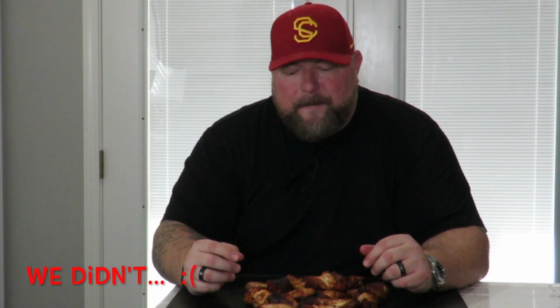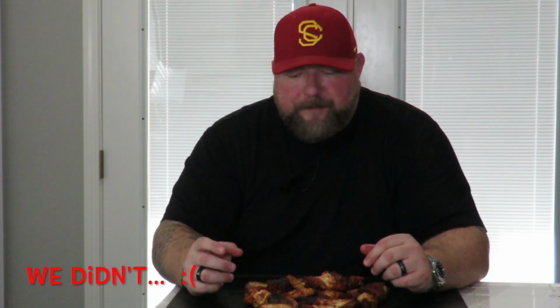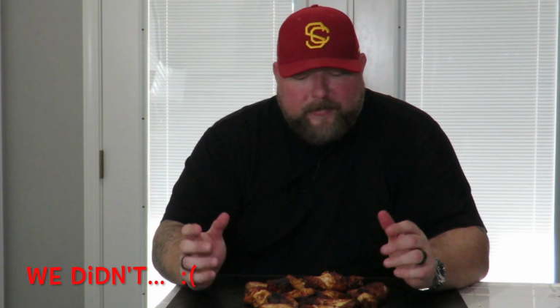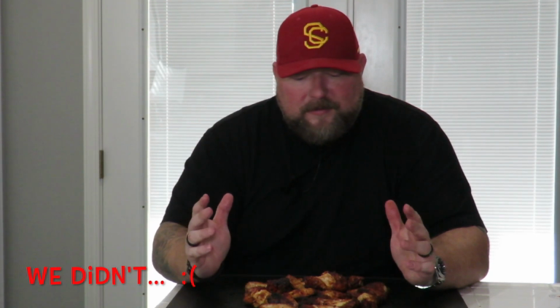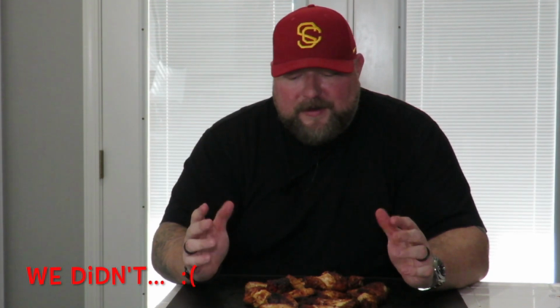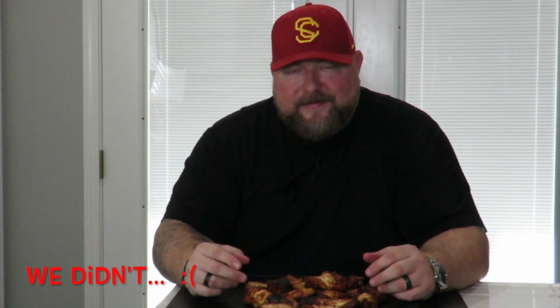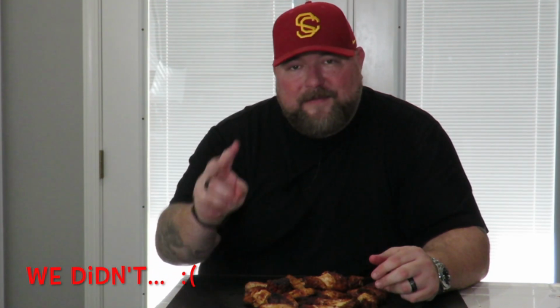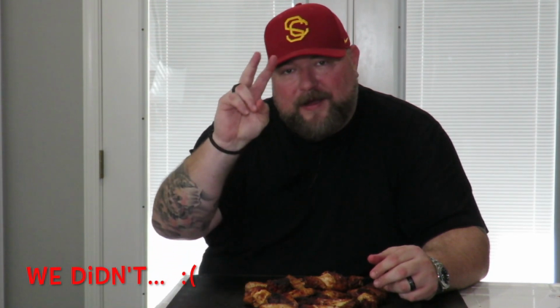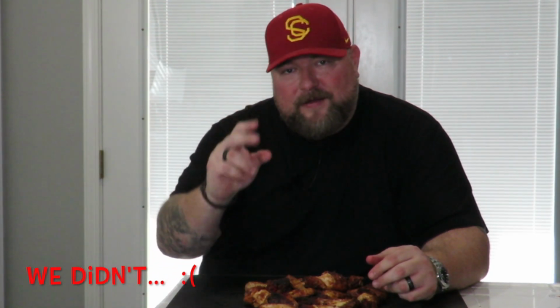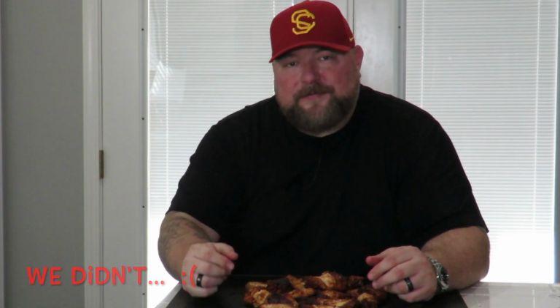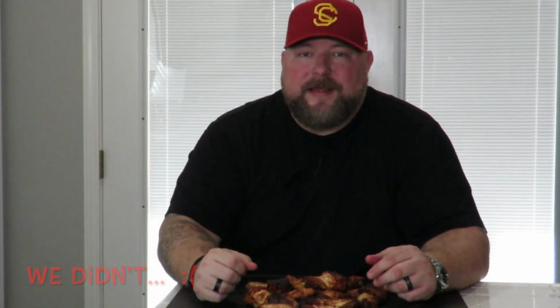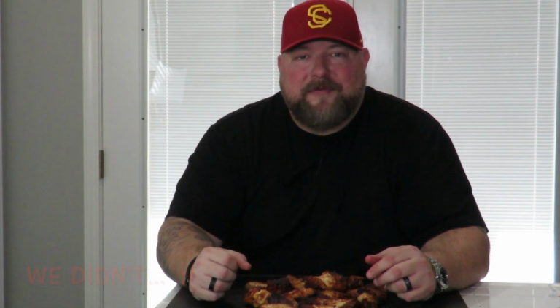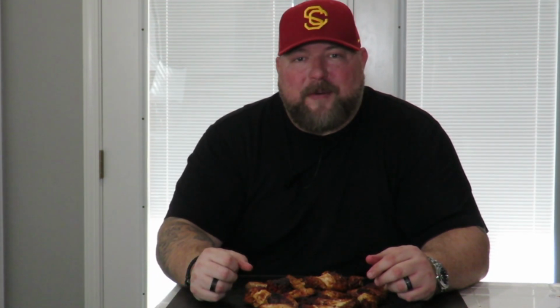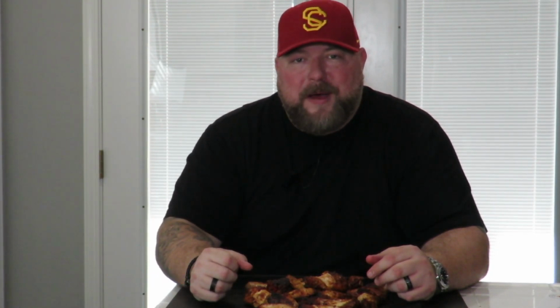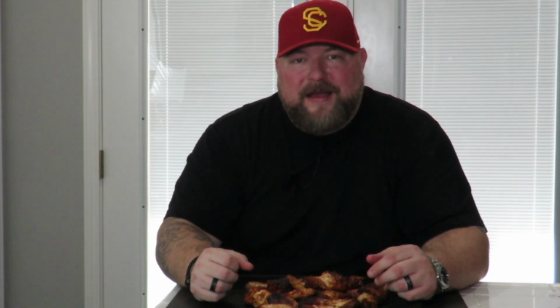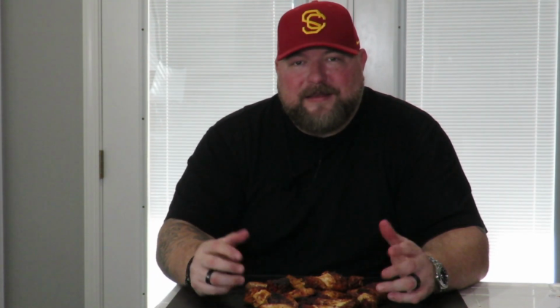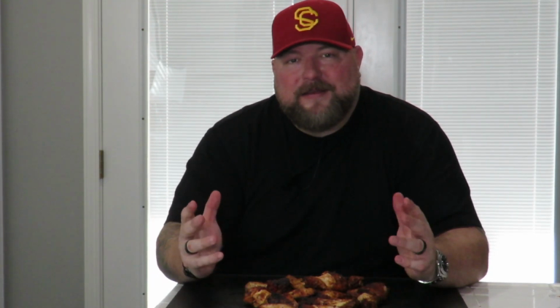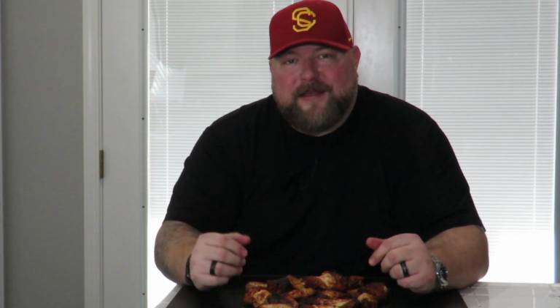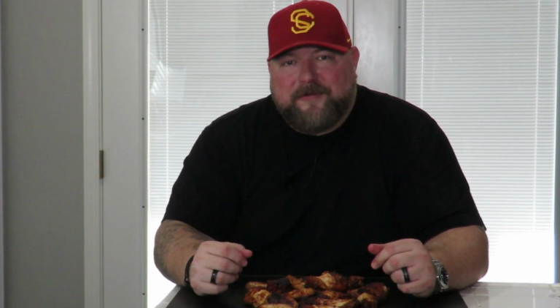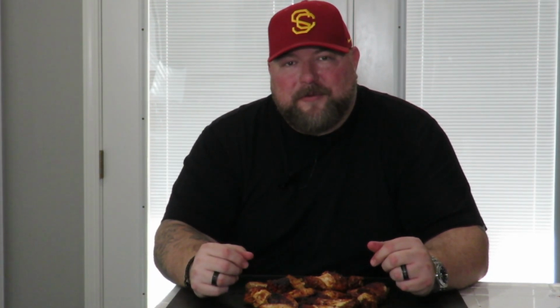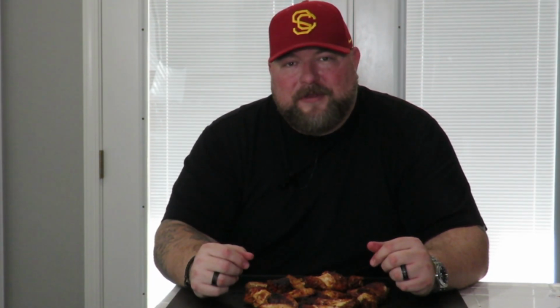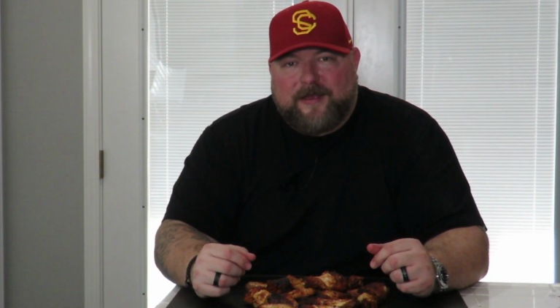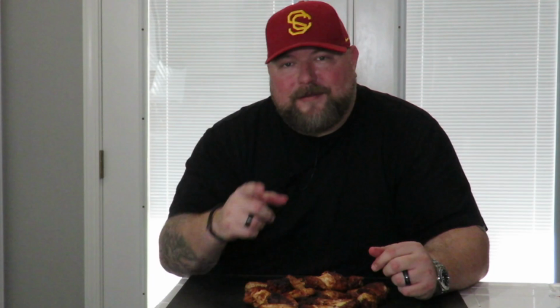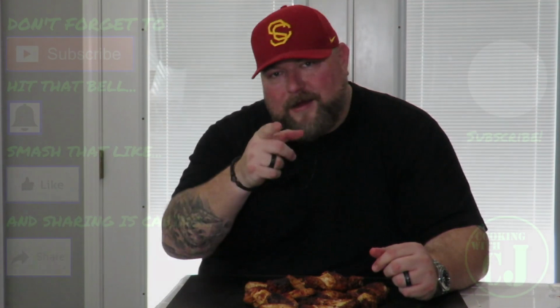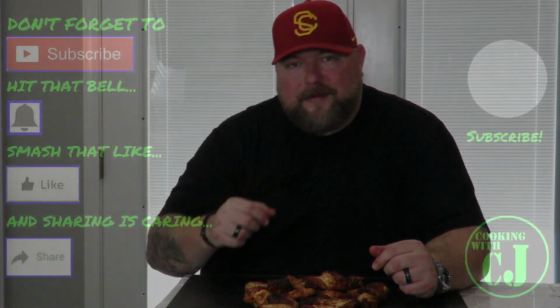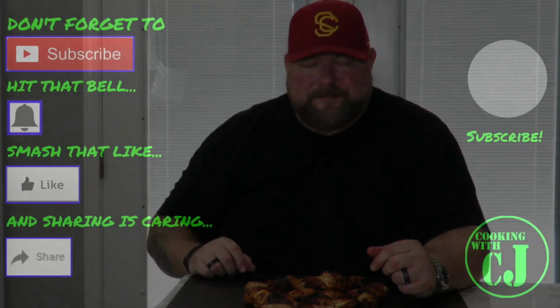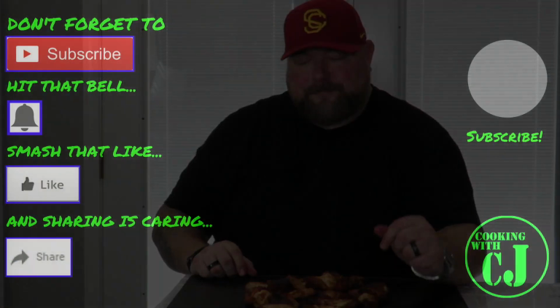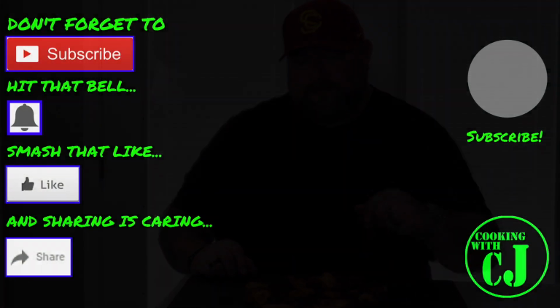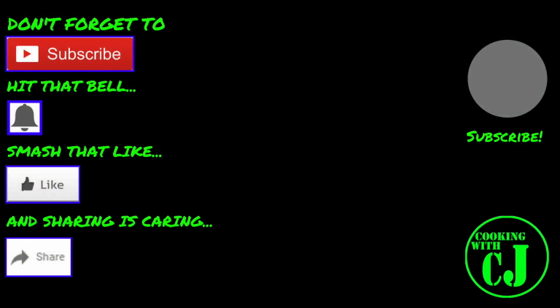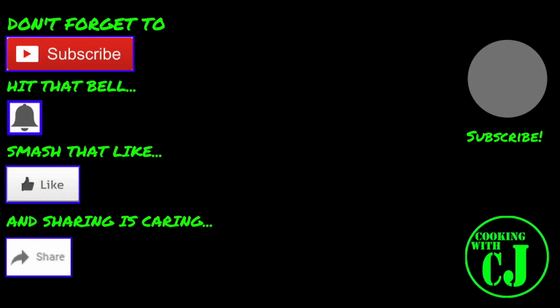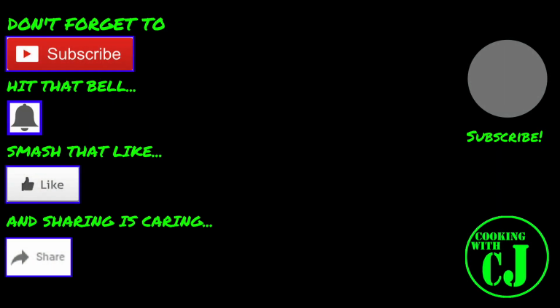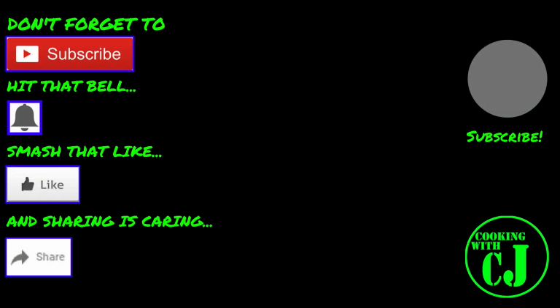Until next time, fight on. Thank you for stopping by. Thank you for cooking with CJ. Take care now.